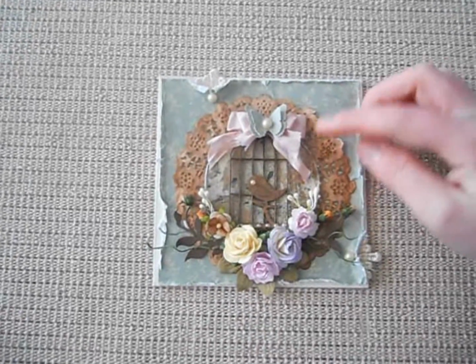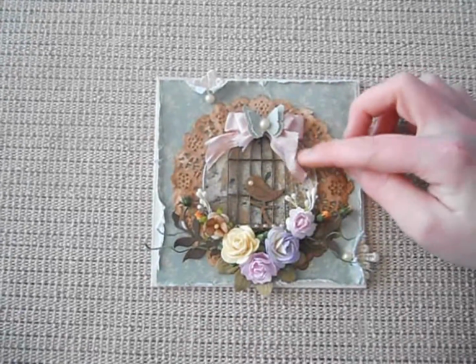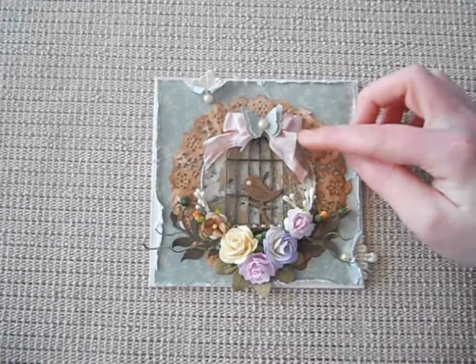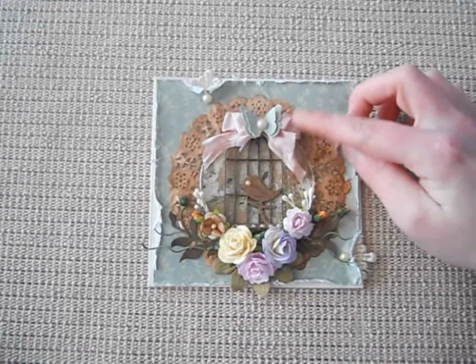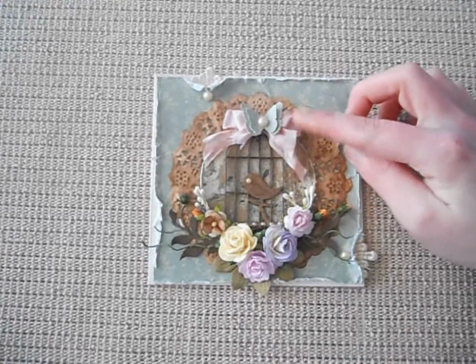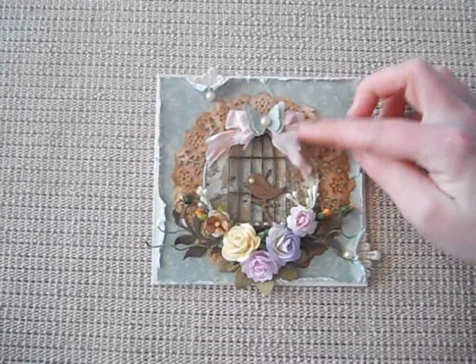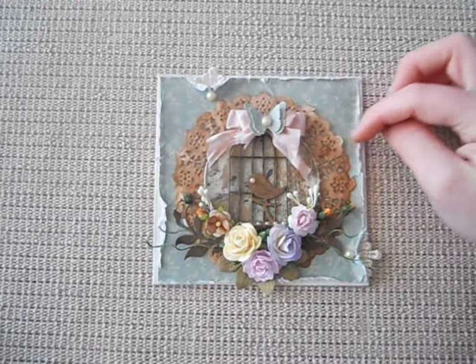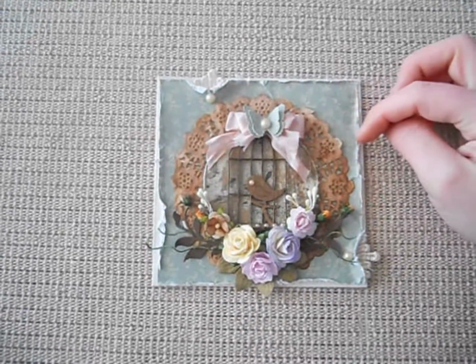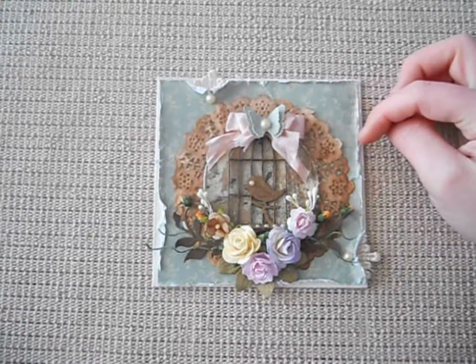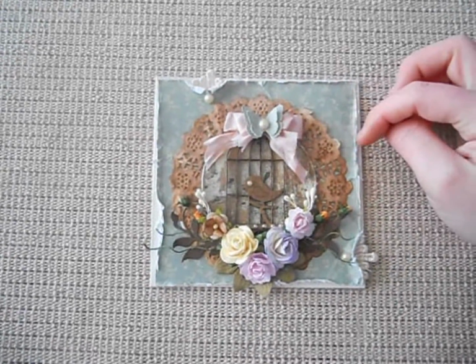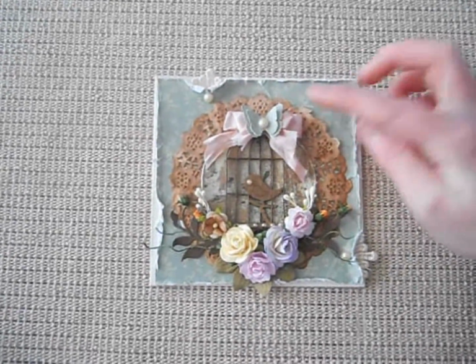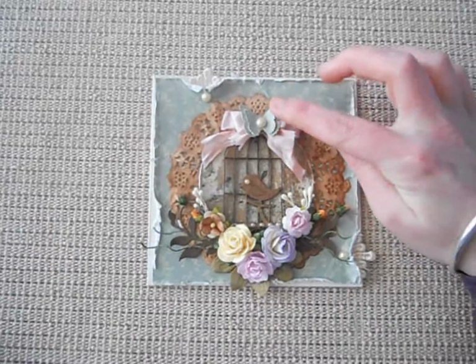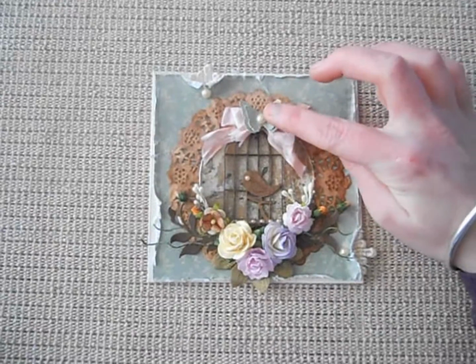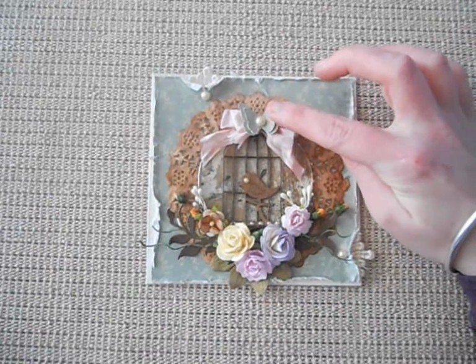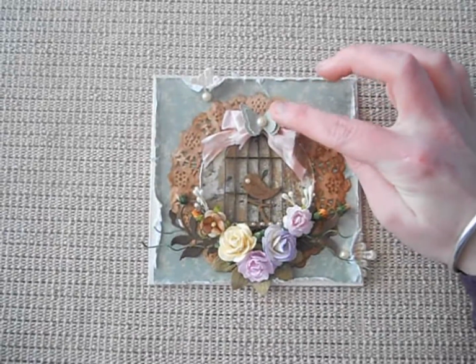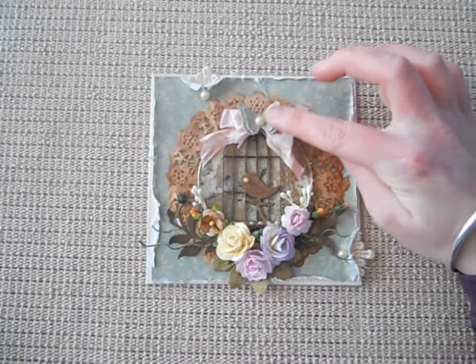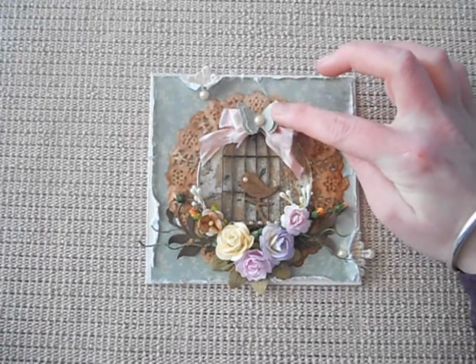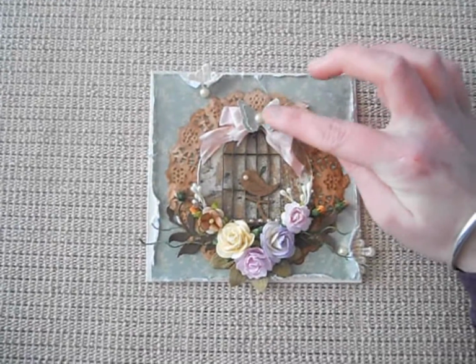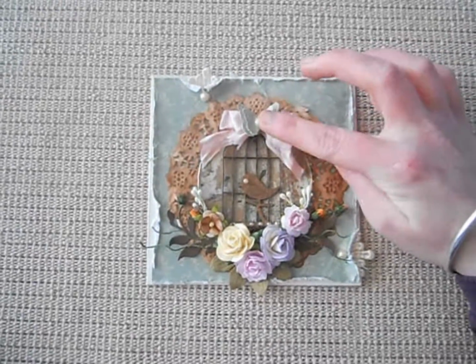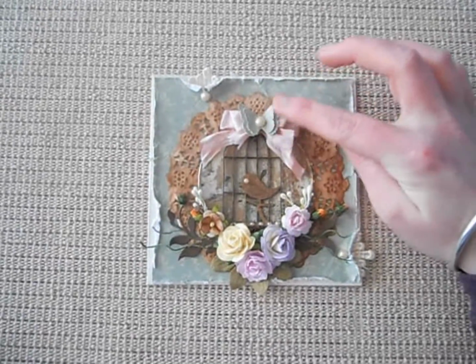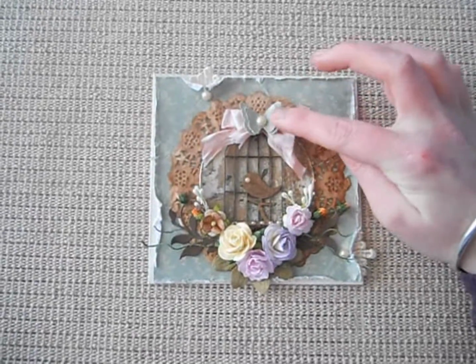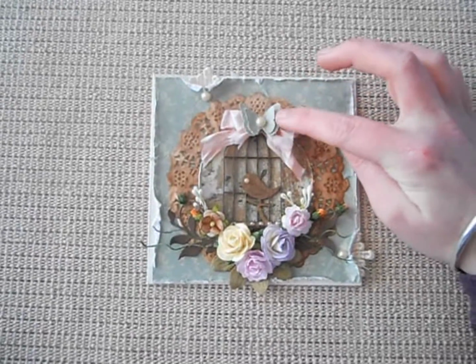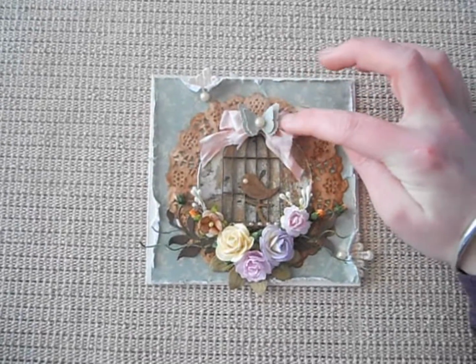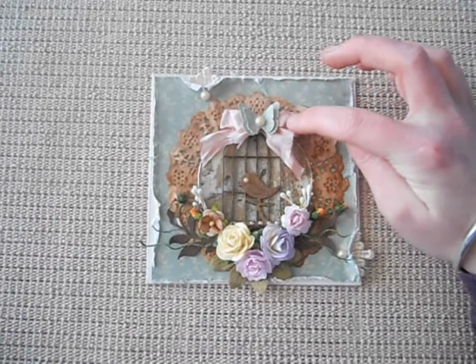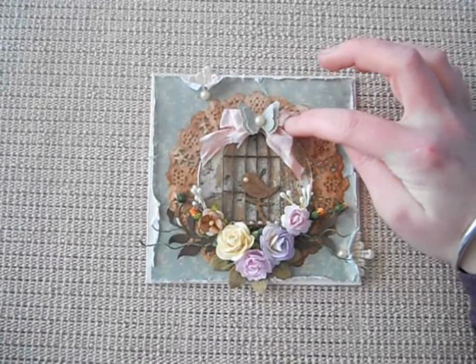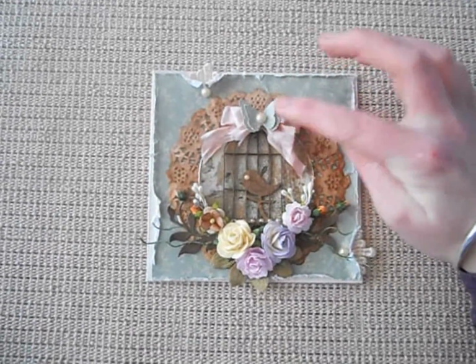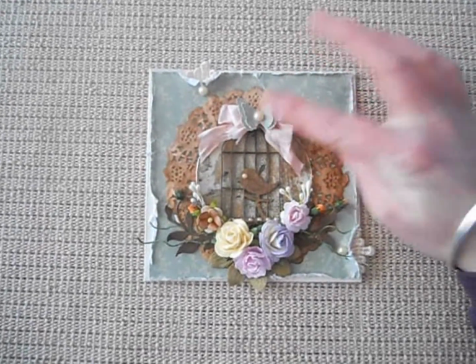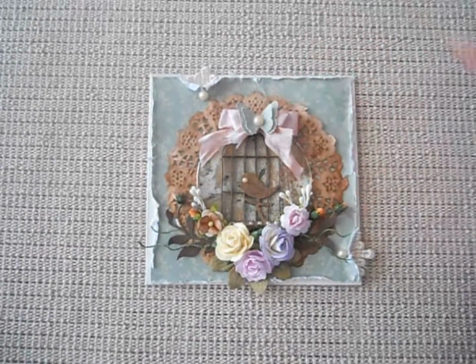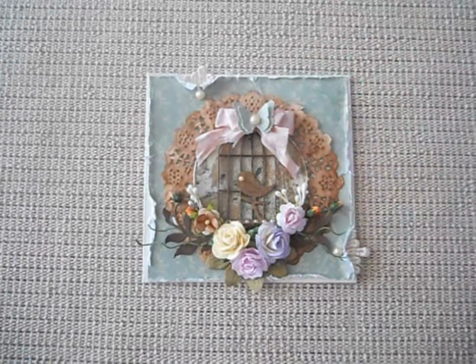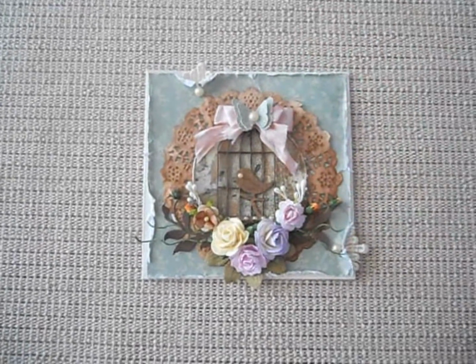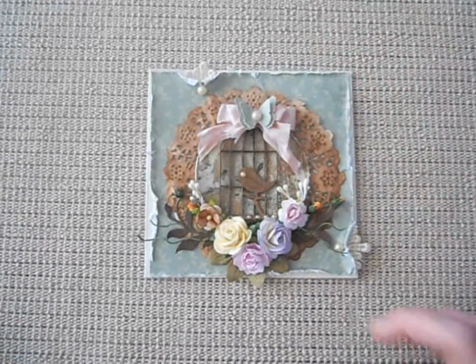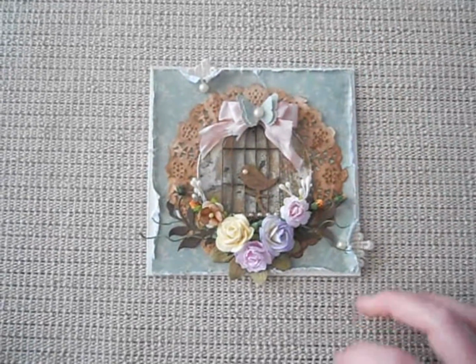Up here I've just laid a seam binding bow with the three butterfly Martha Stewart punch with another pearl in the middle.